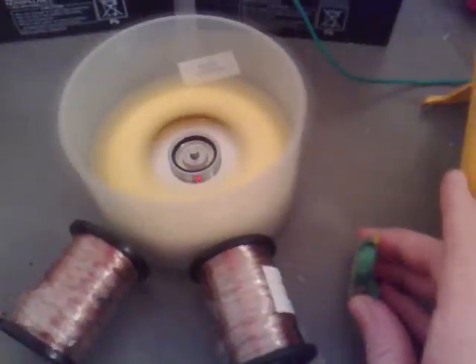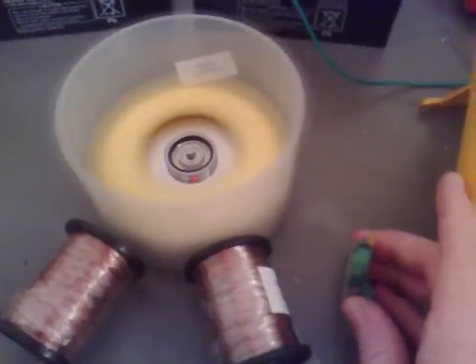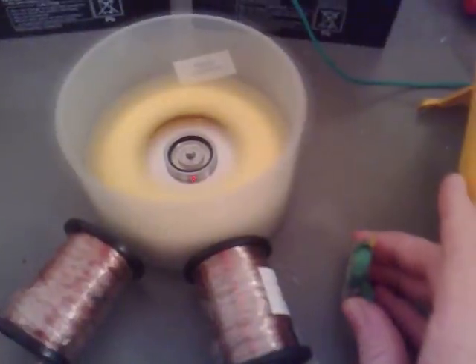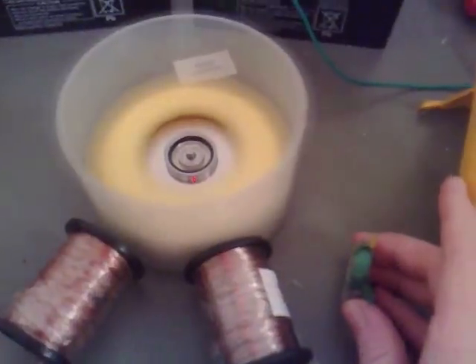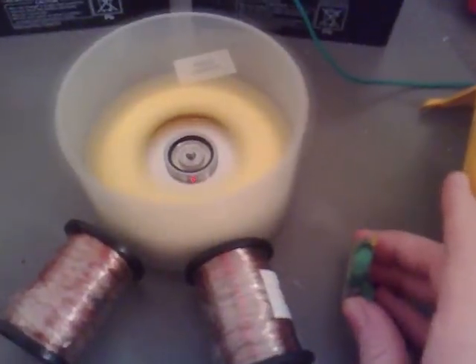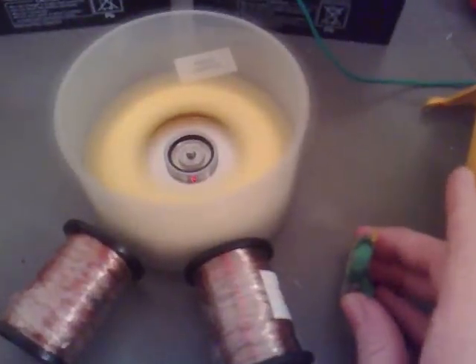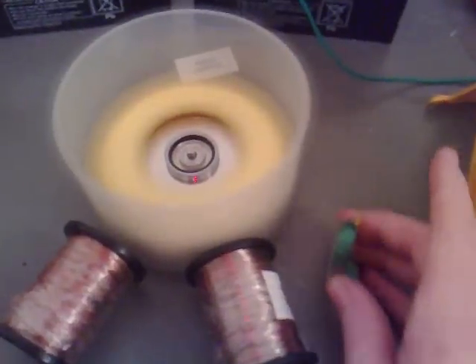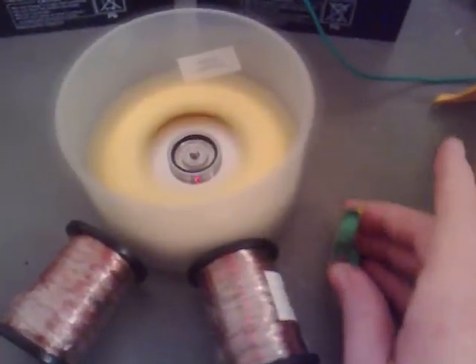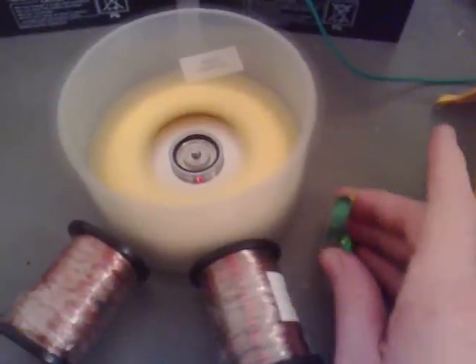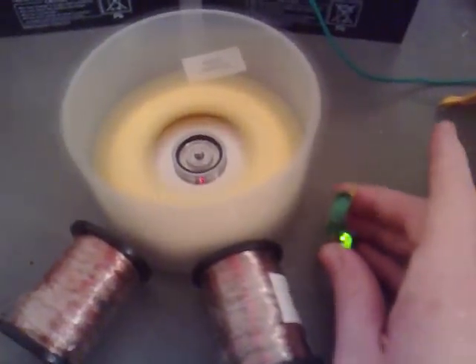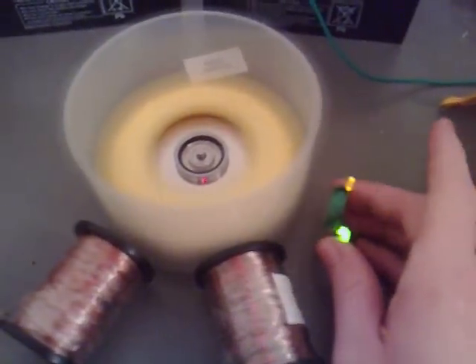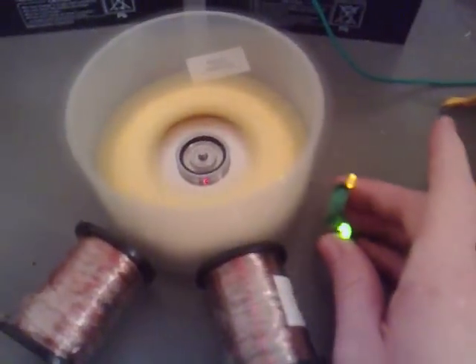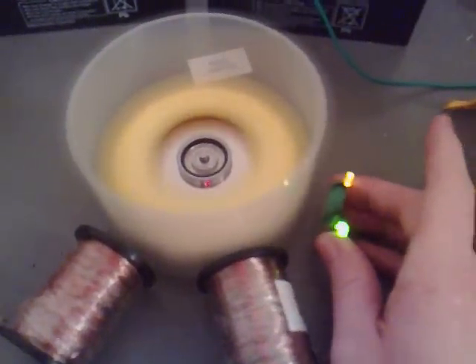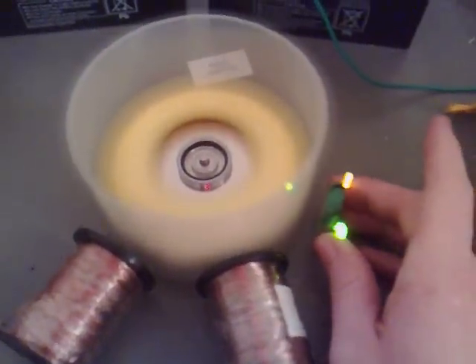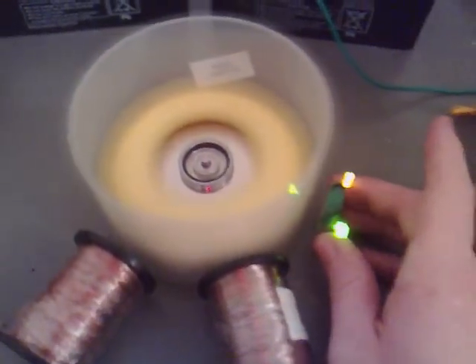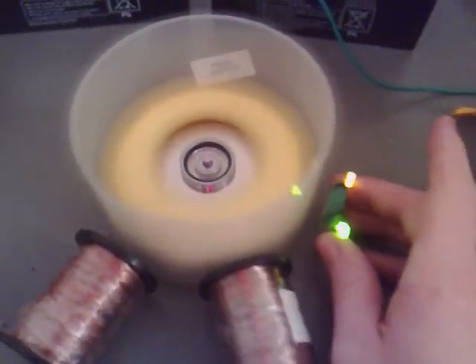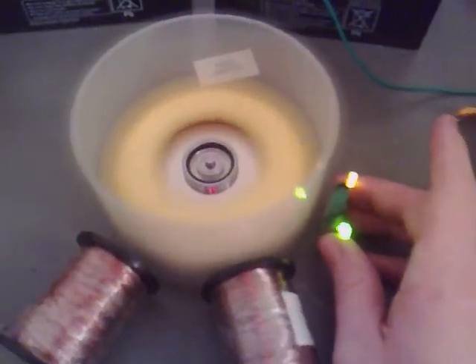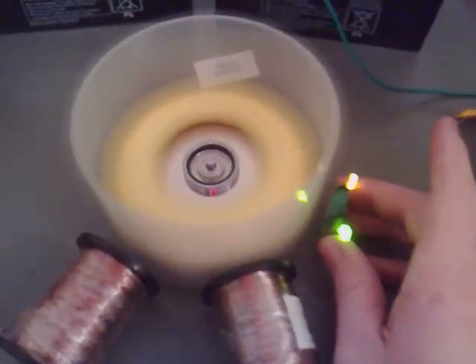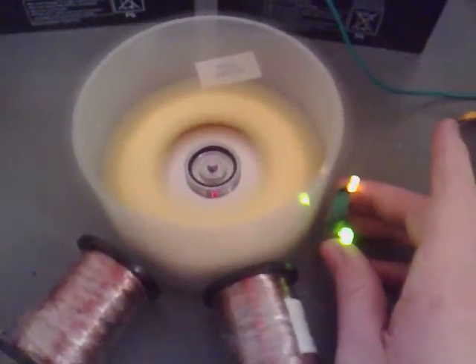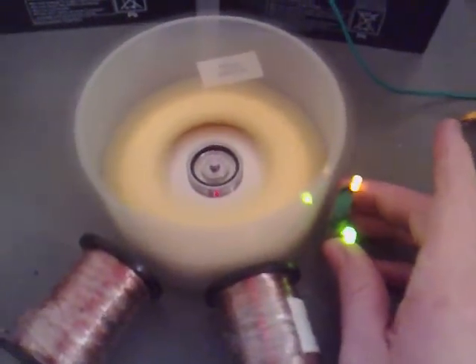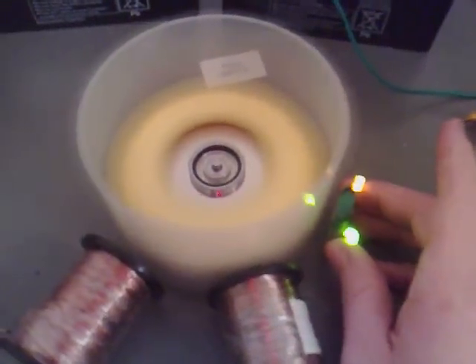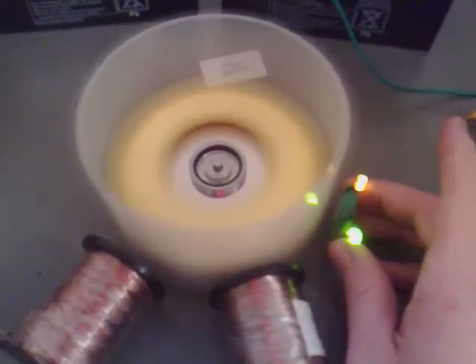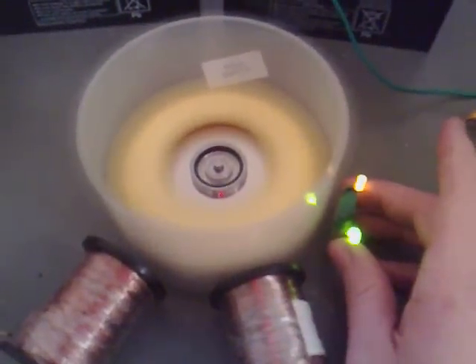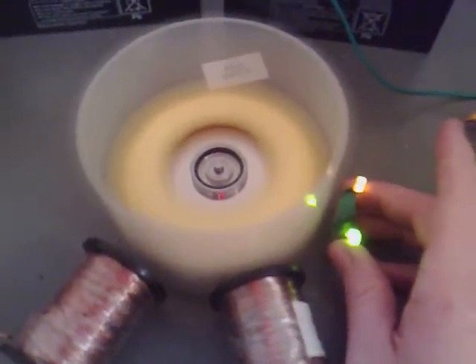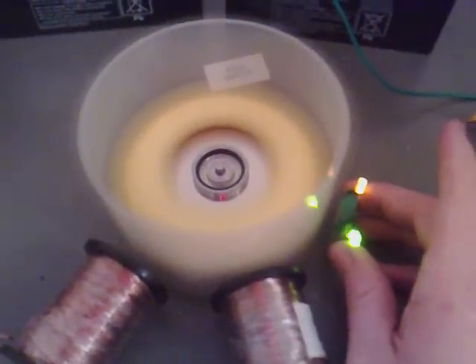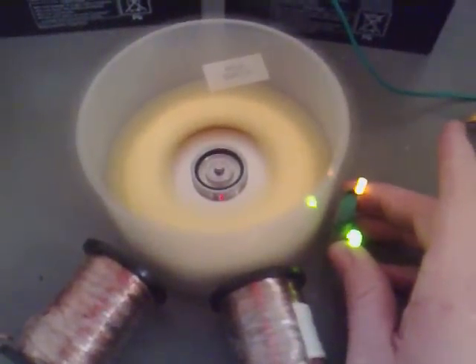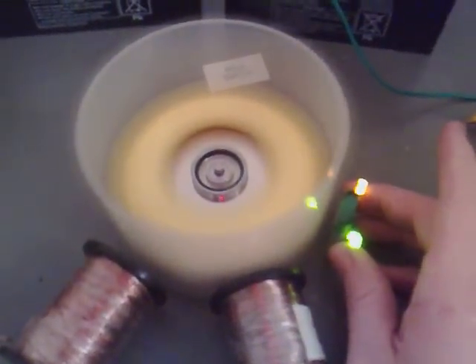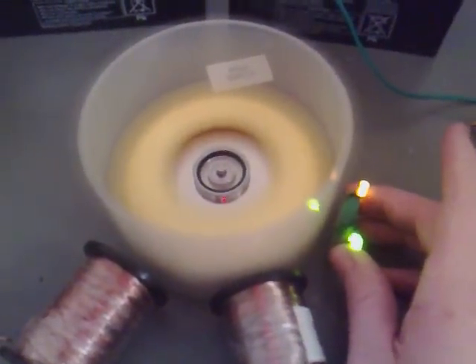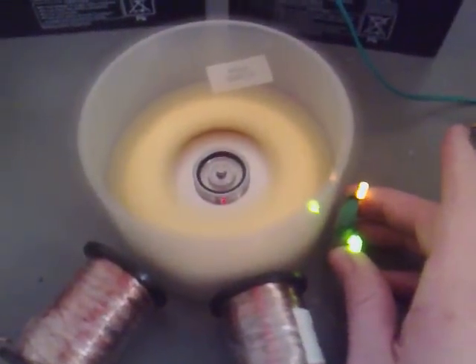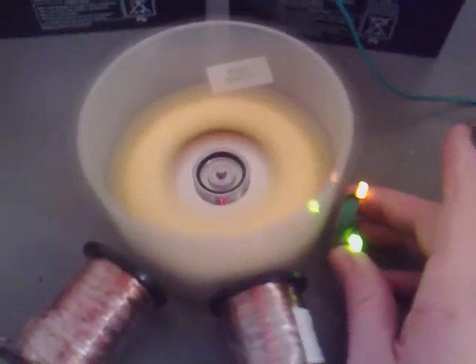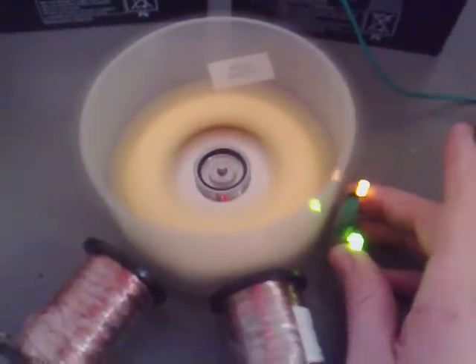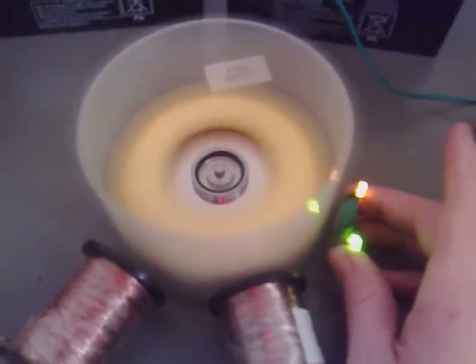I don't know if you can hear though — you can slow the motor down slightly by putting it there because it's got a slight amount of drag.